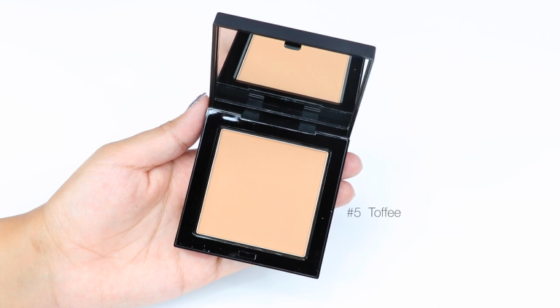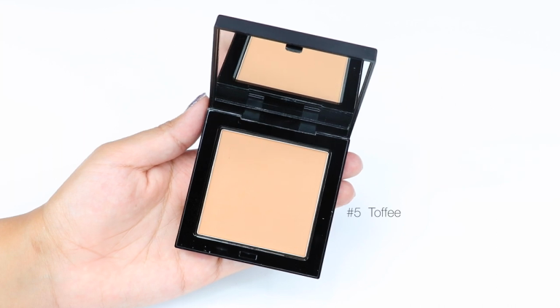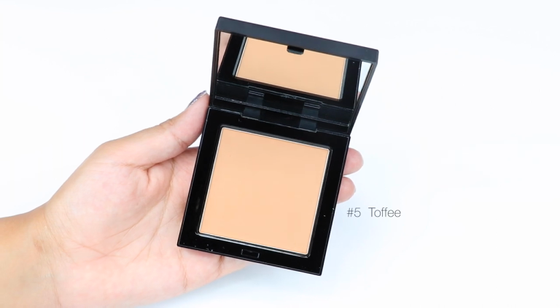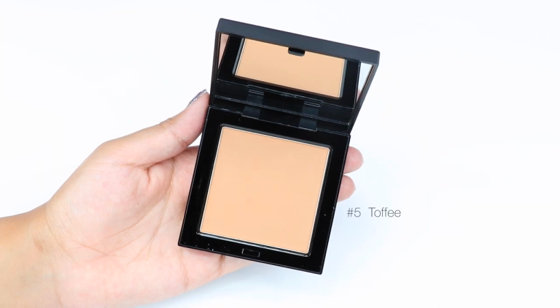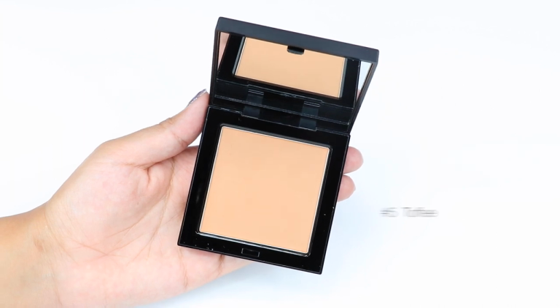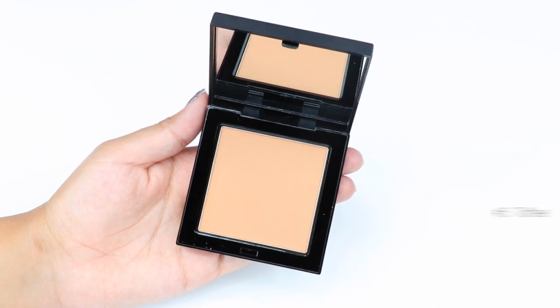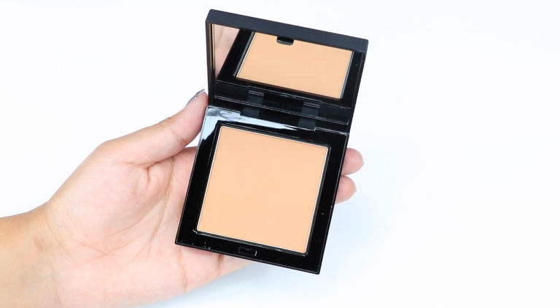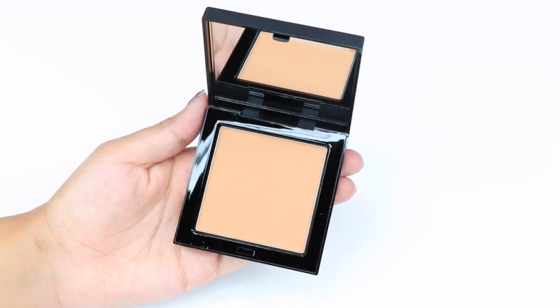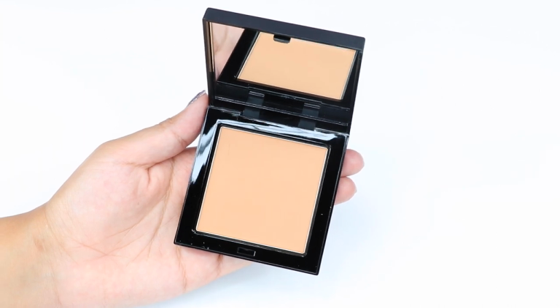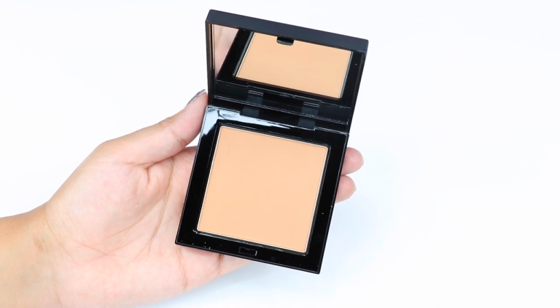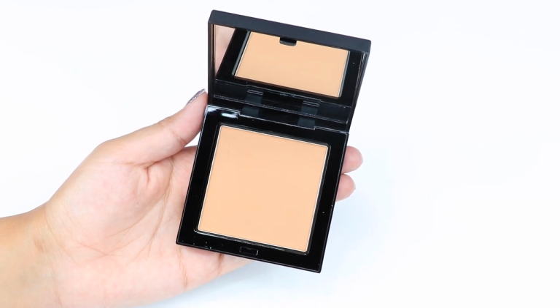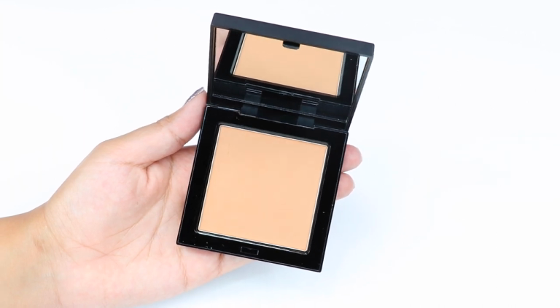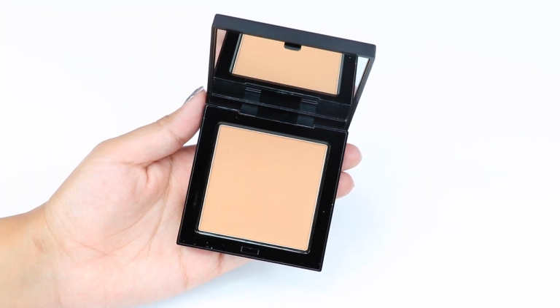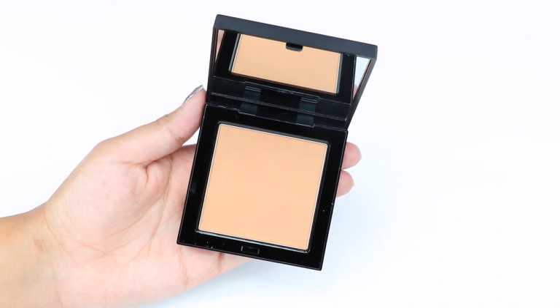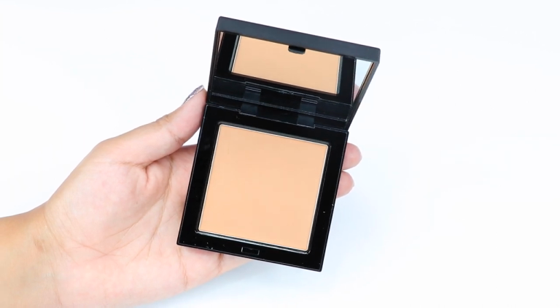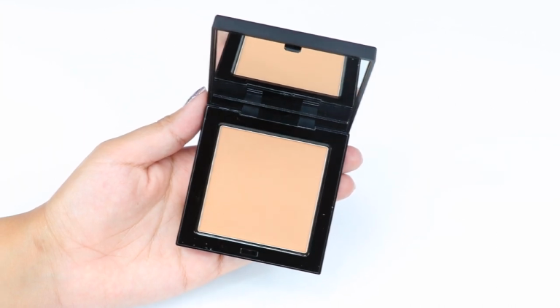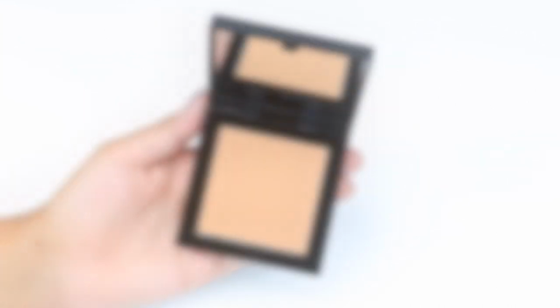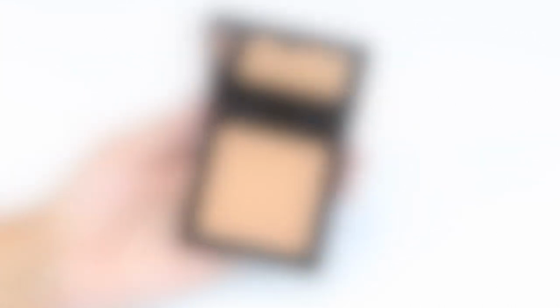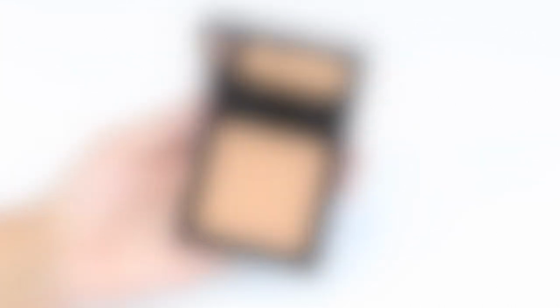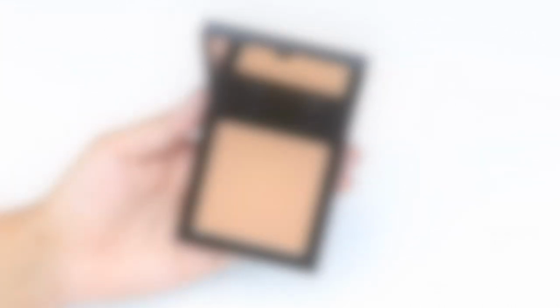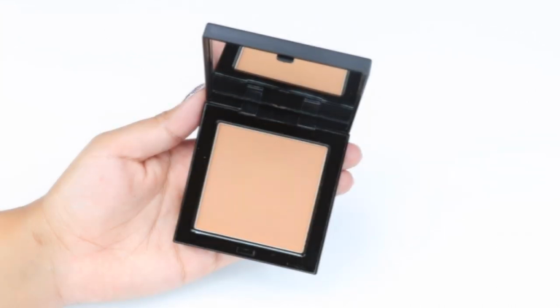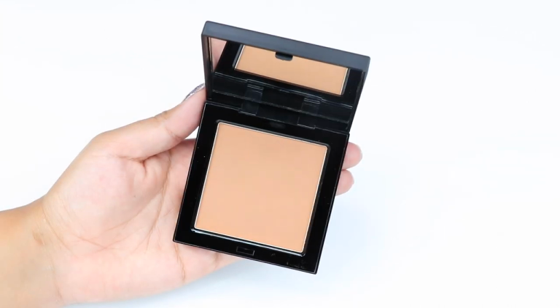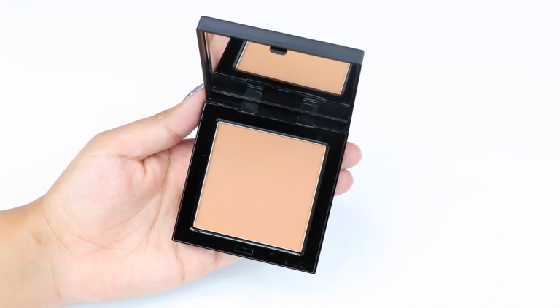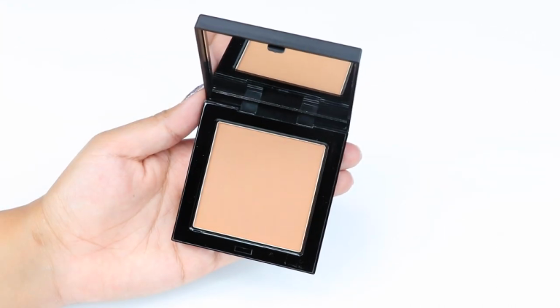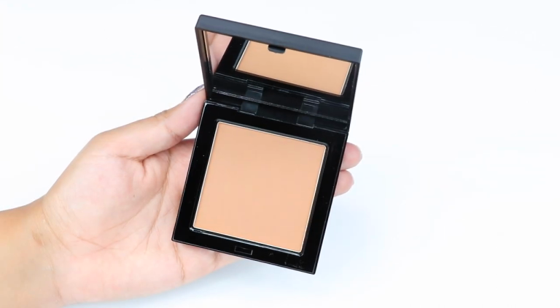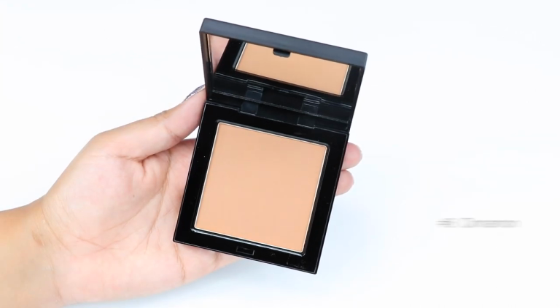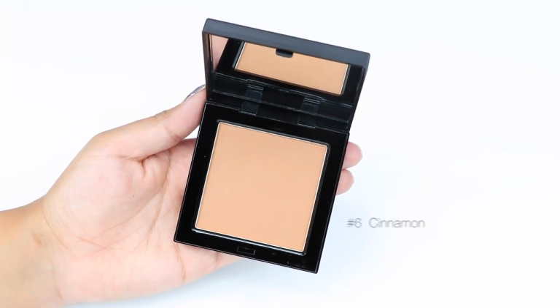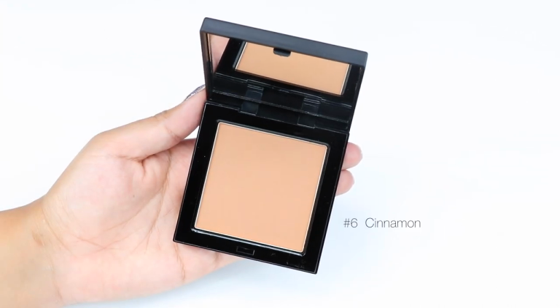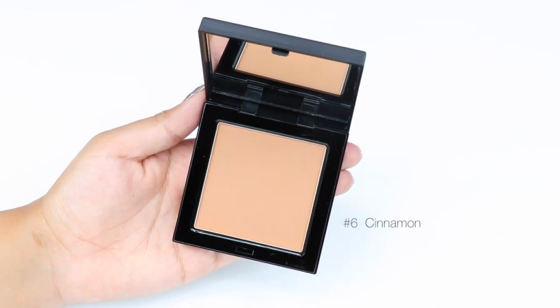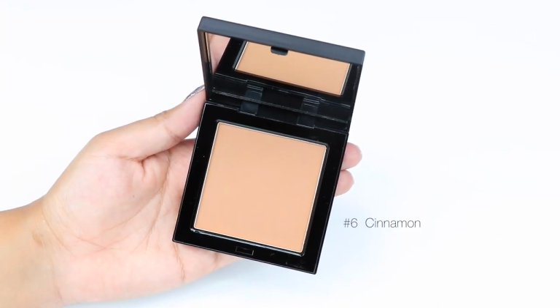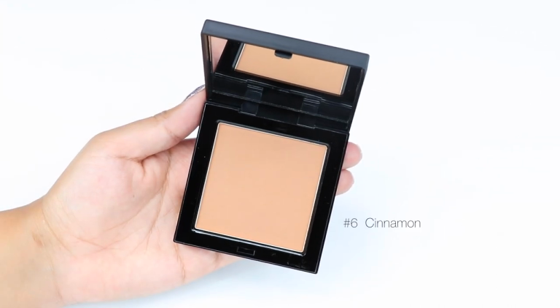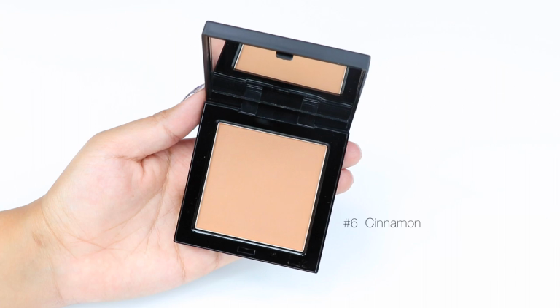The shade that I would be able to use is number five. I am an NC40 to NC42 at the moment in MAC foundations.